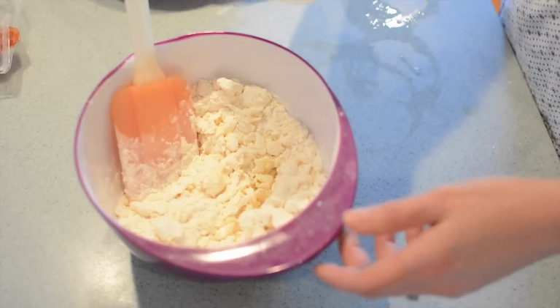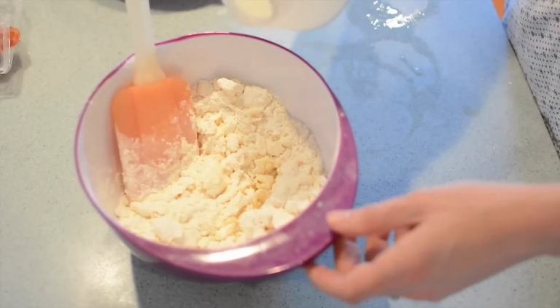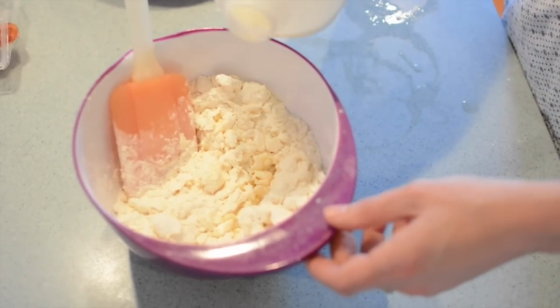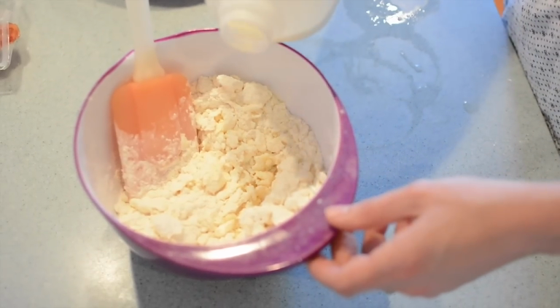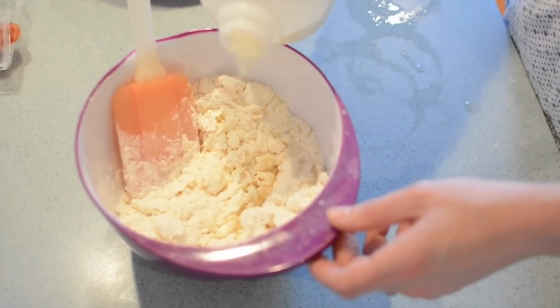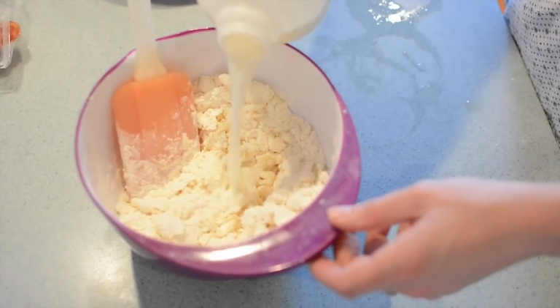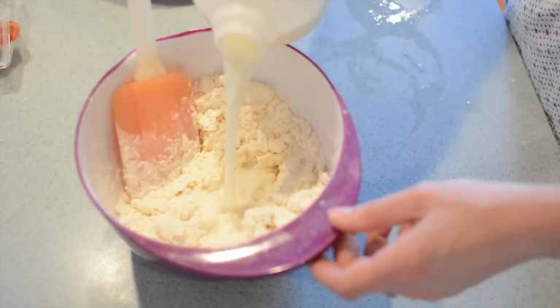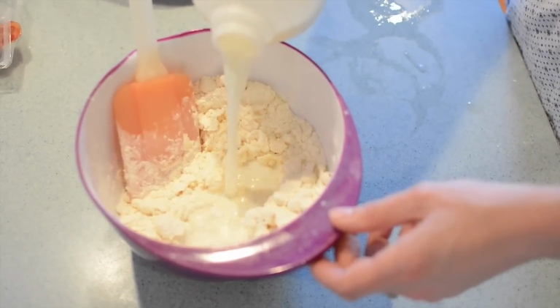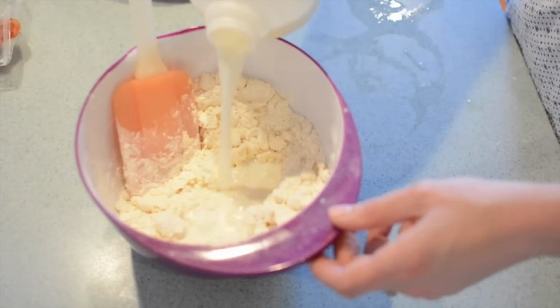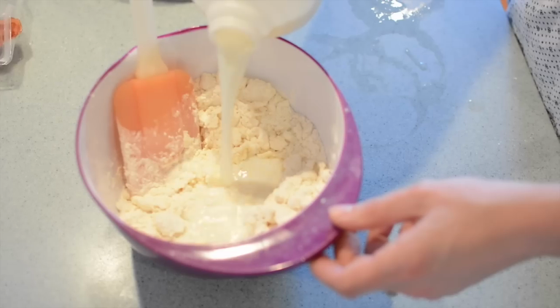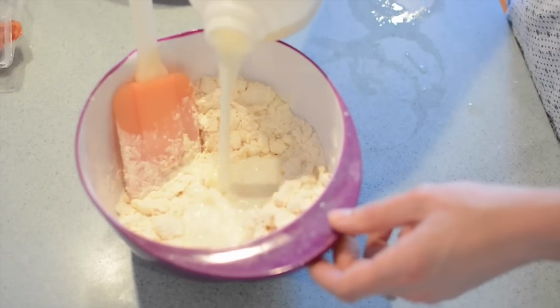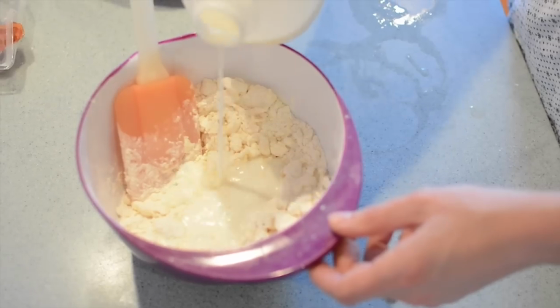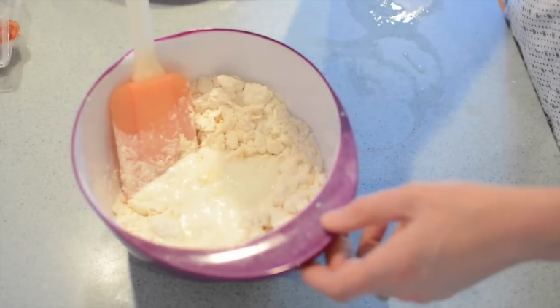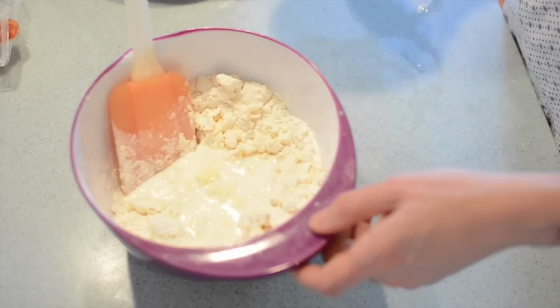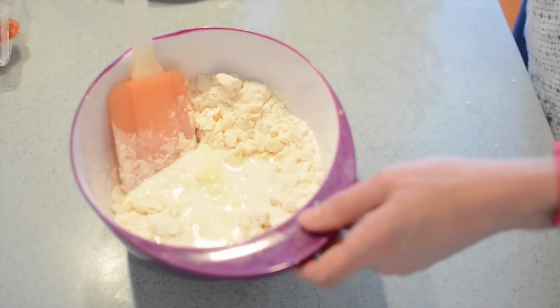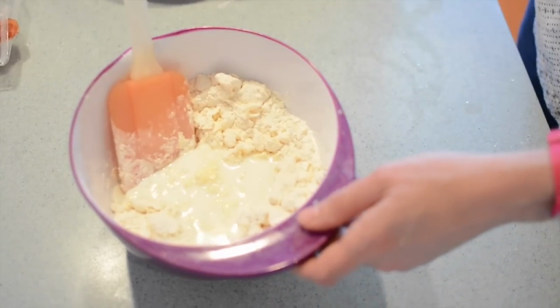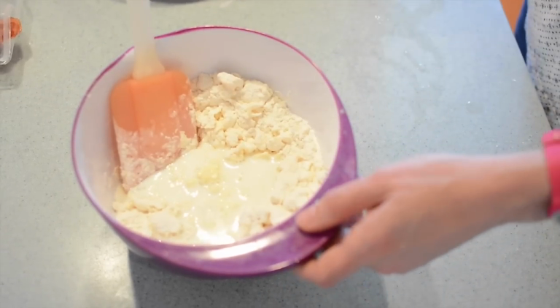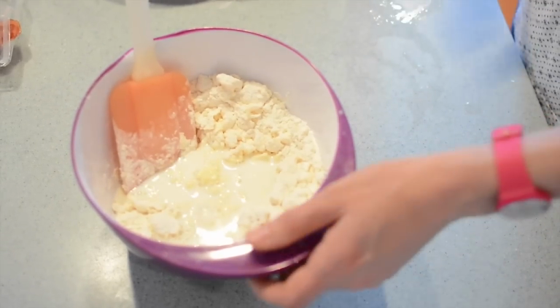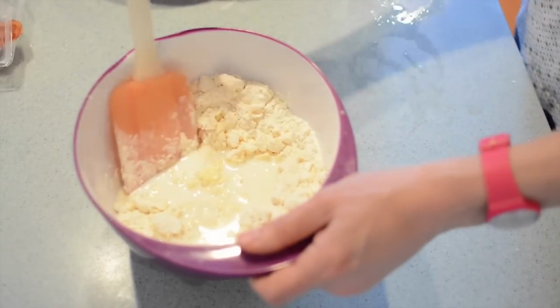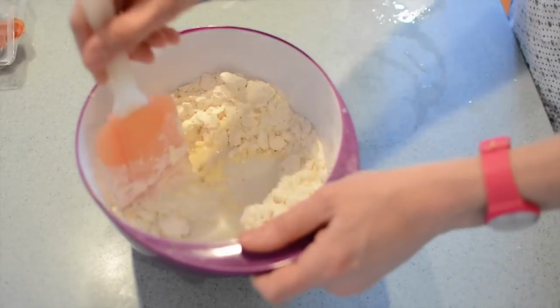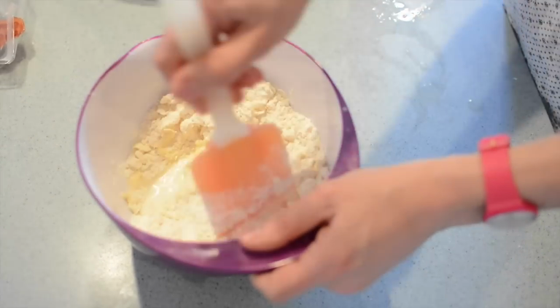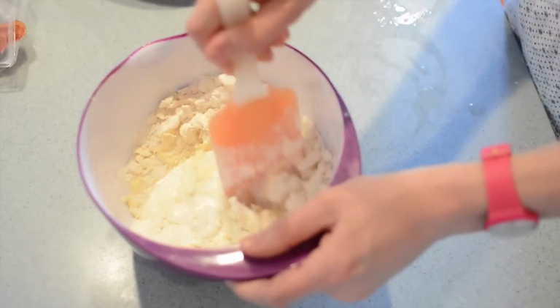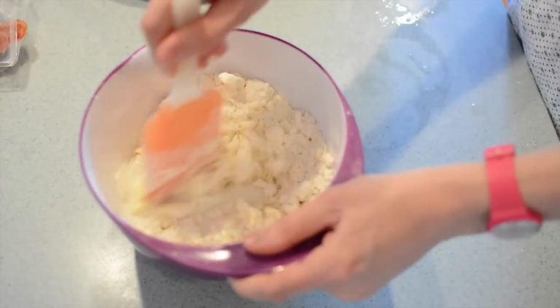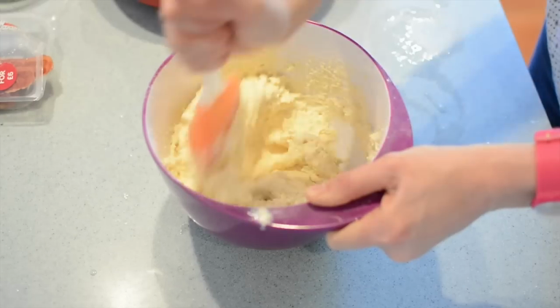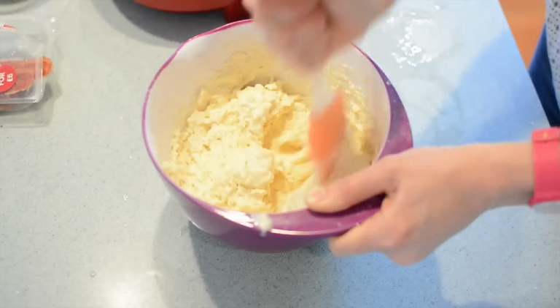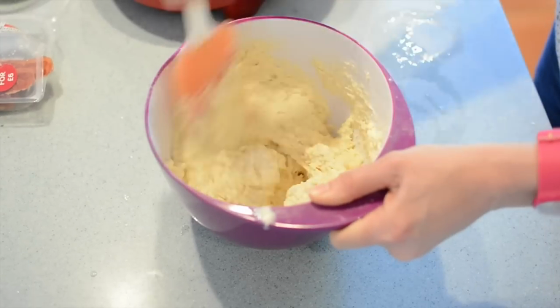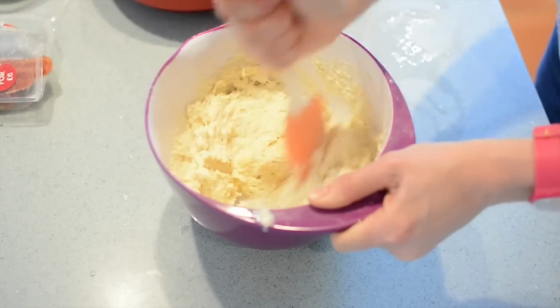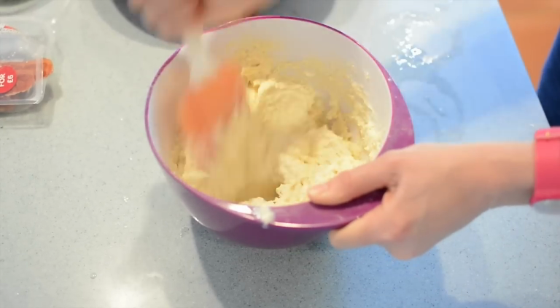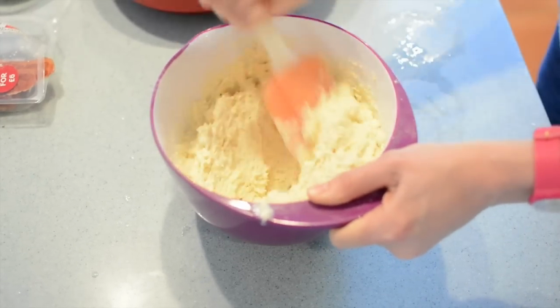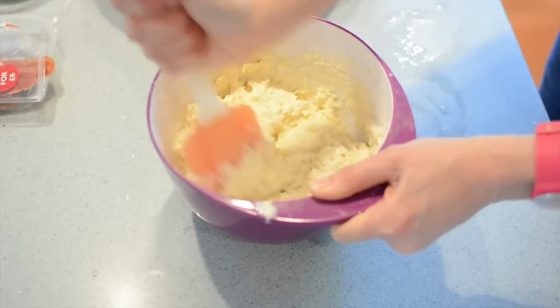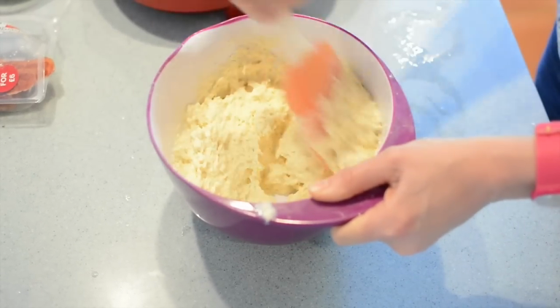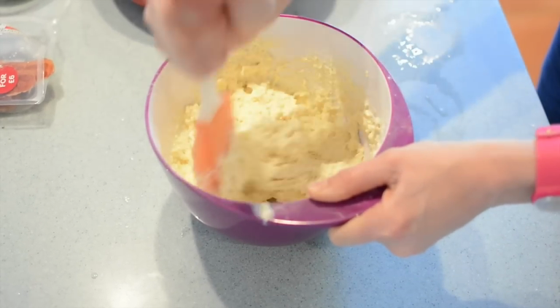Then we add some milk. There's no precise amount on this — all you need to do is add enough to take it to a sort of dropping consistency.